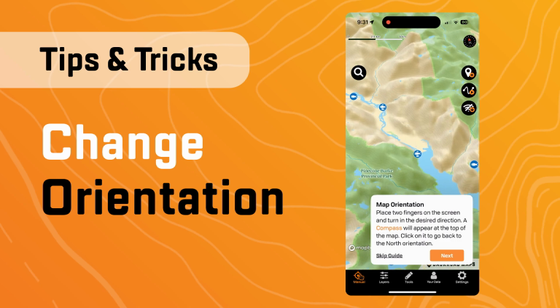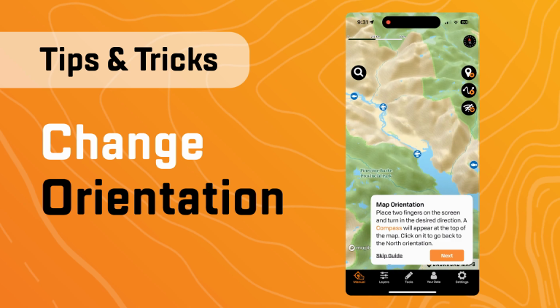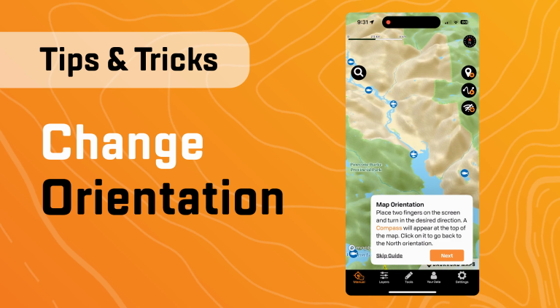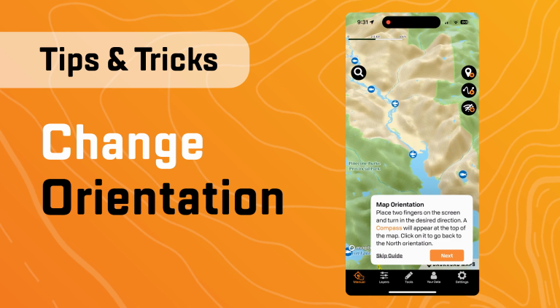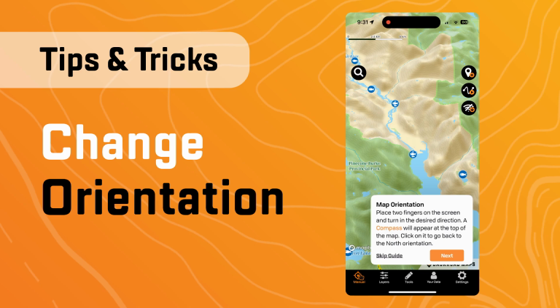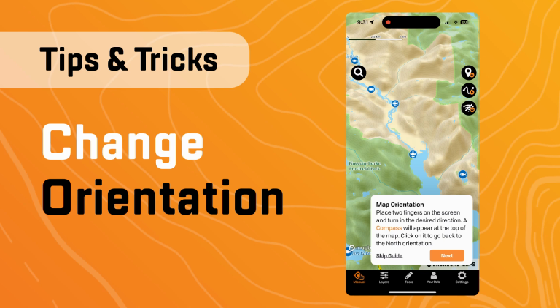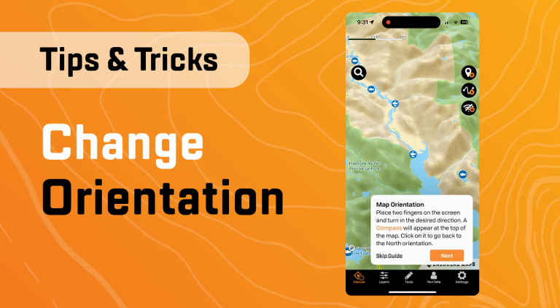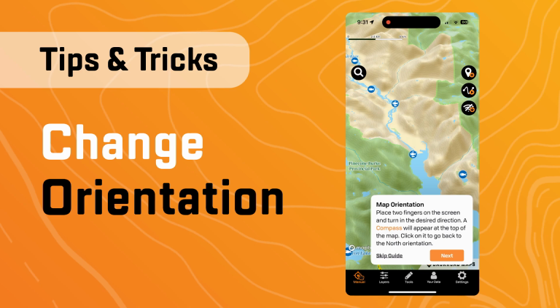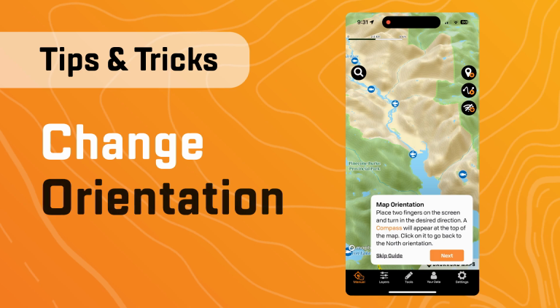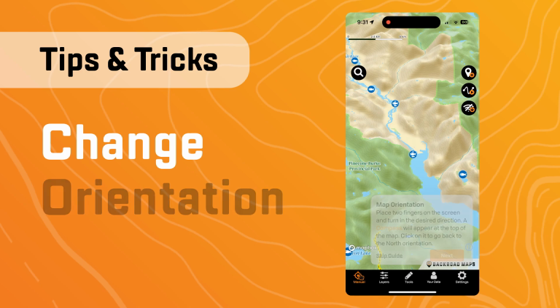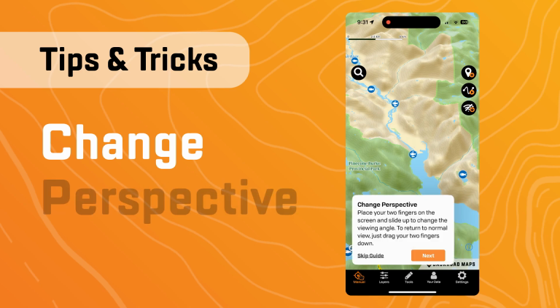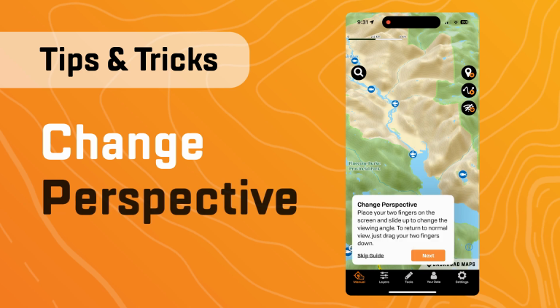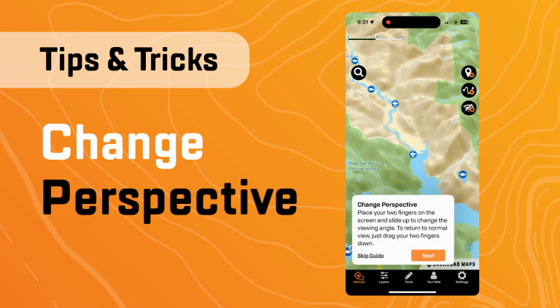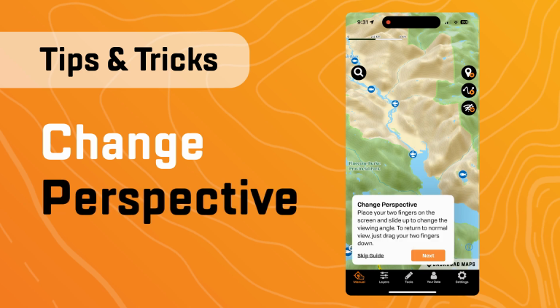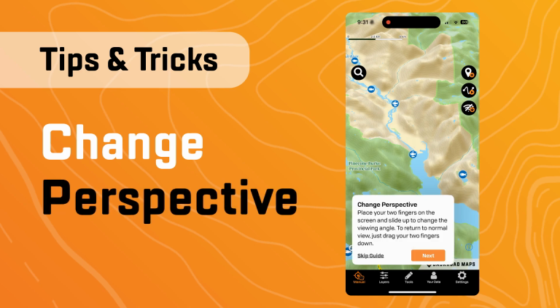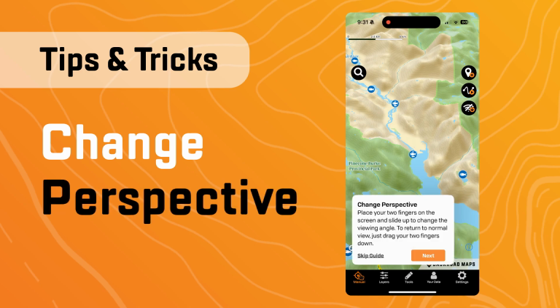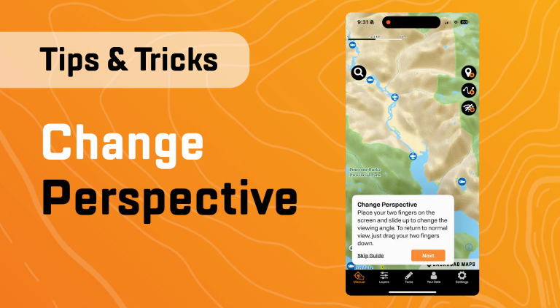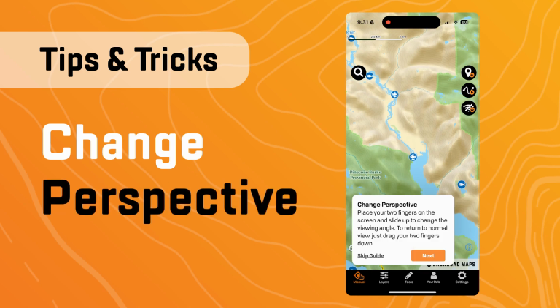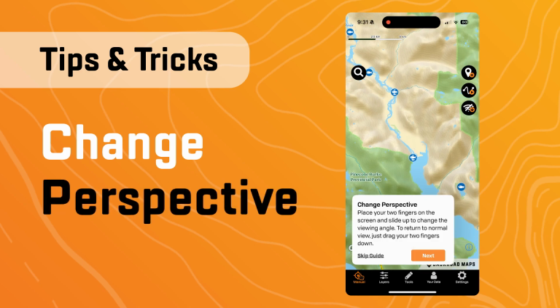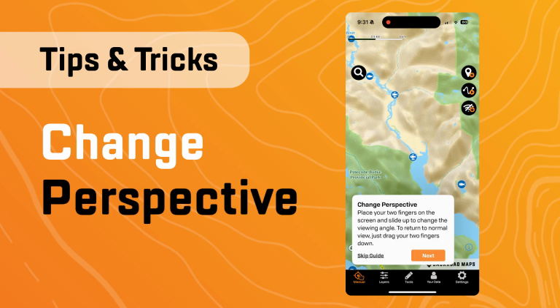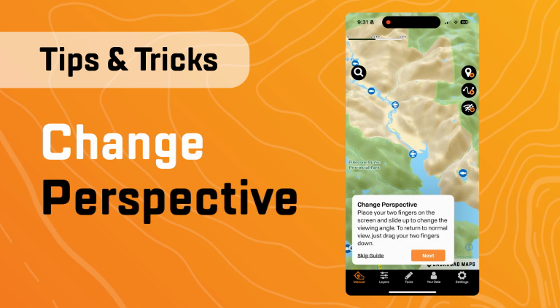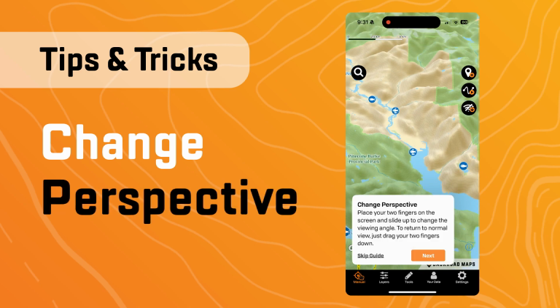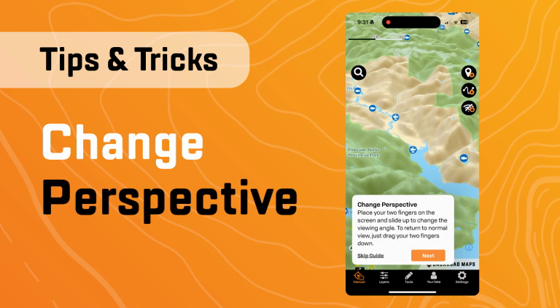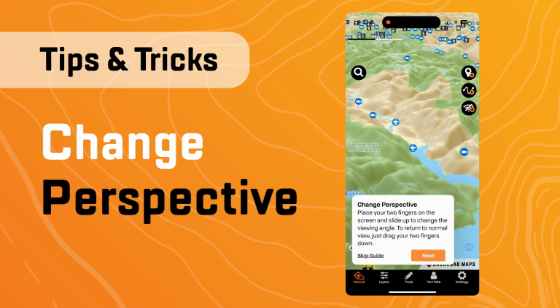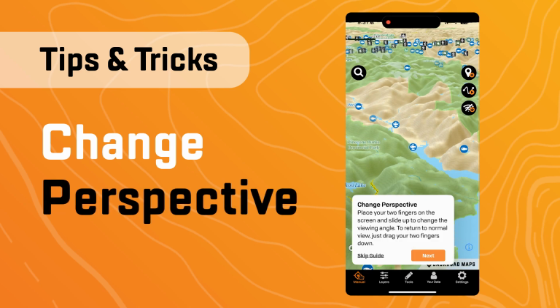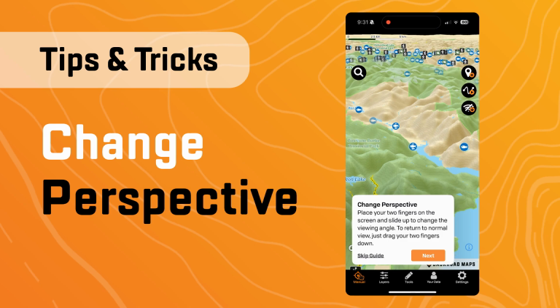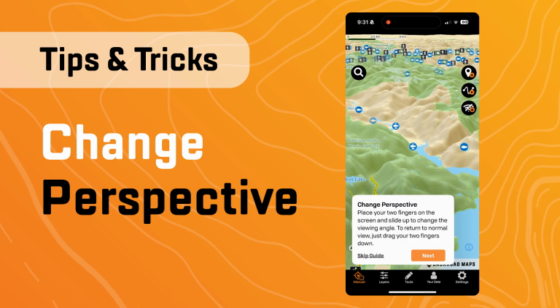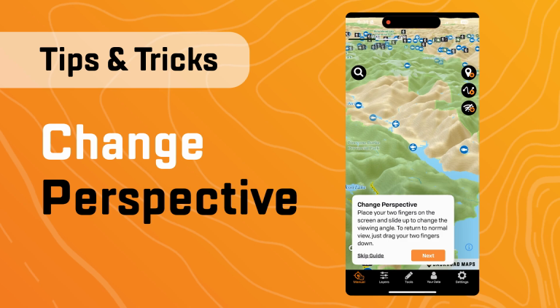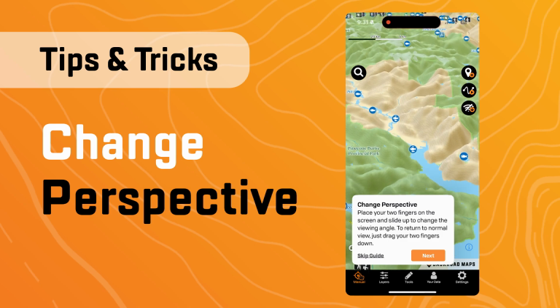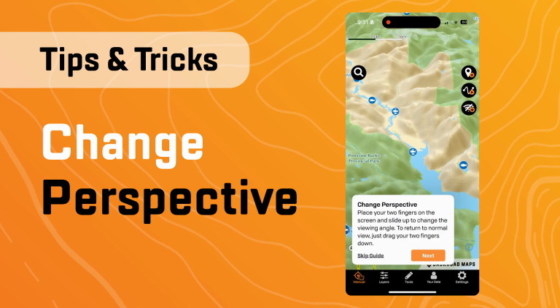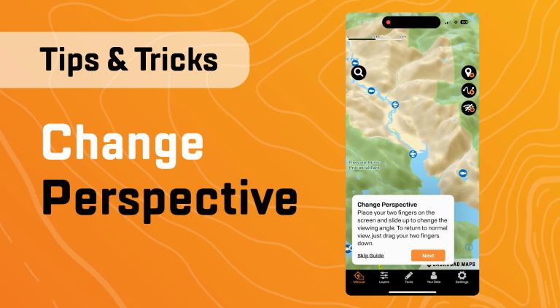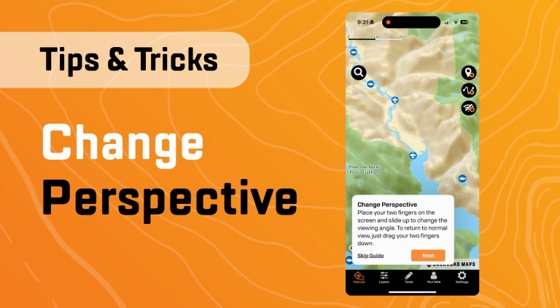You can also change the perspective by placing two fingers on the screen and sliding up to change the viewing angle.